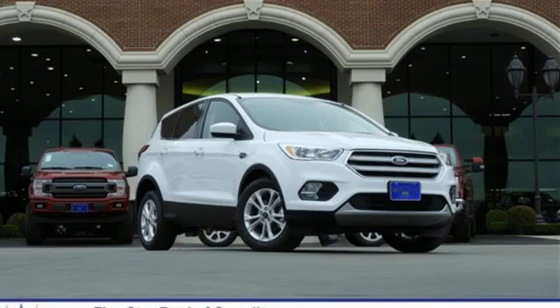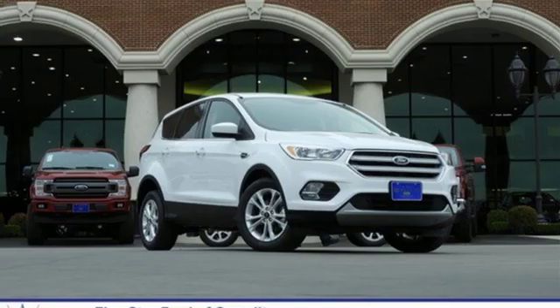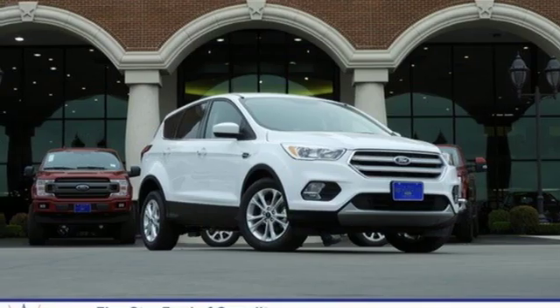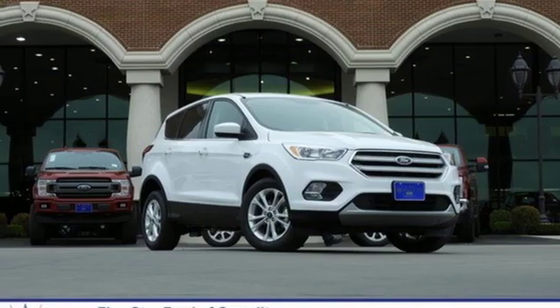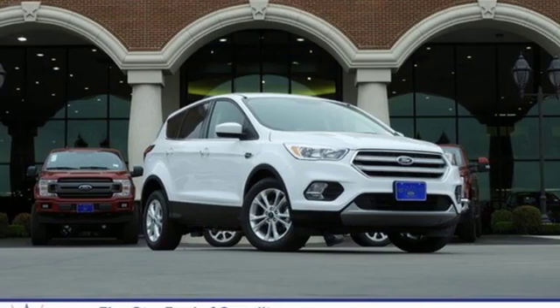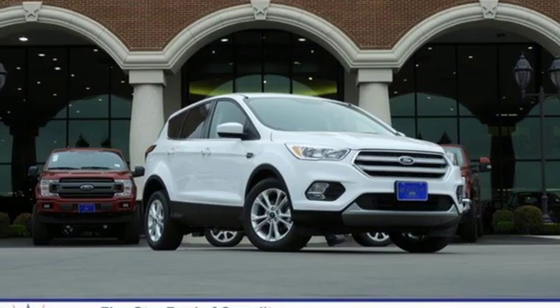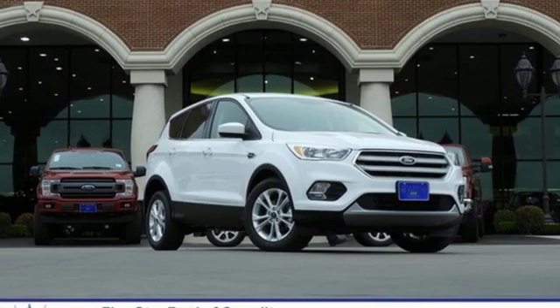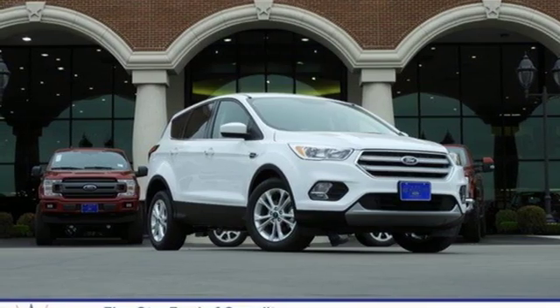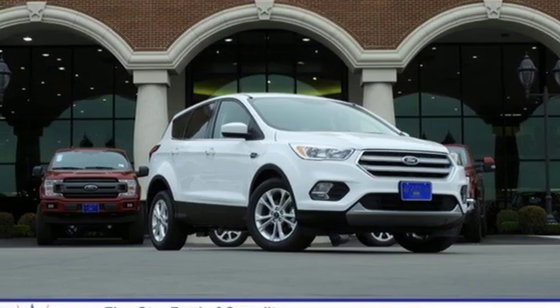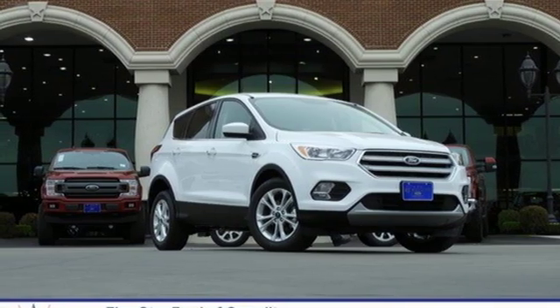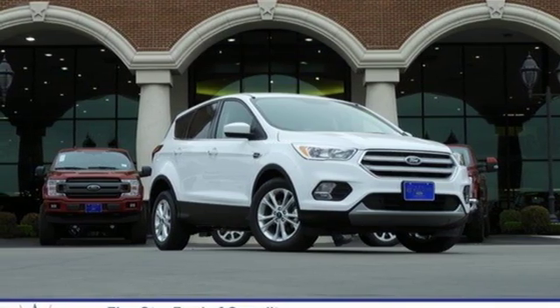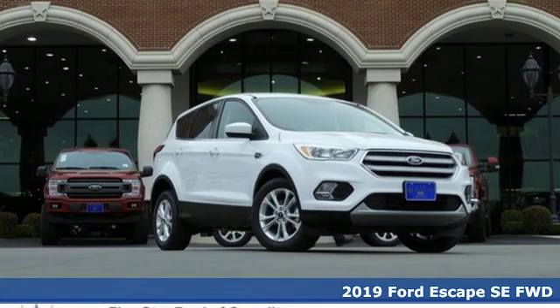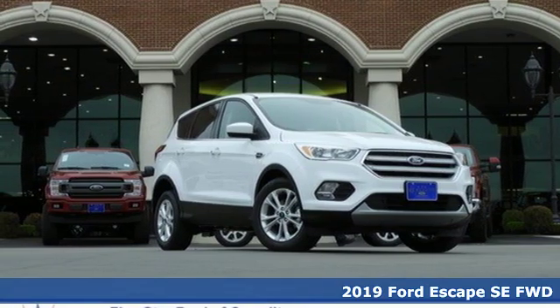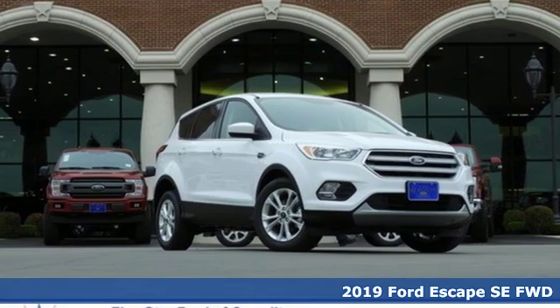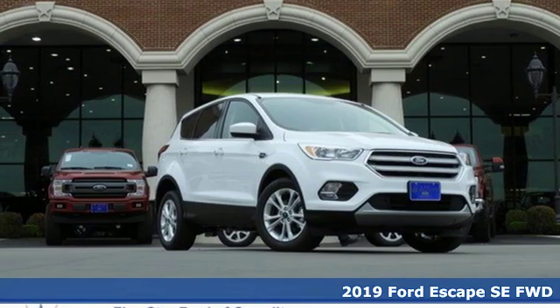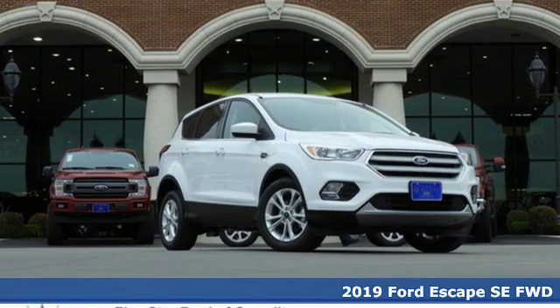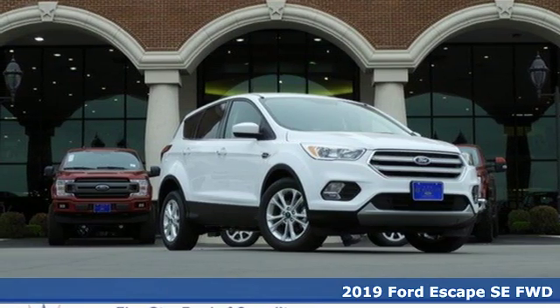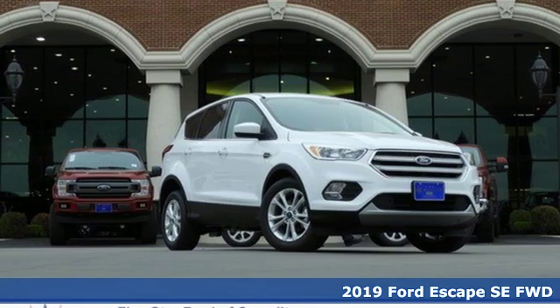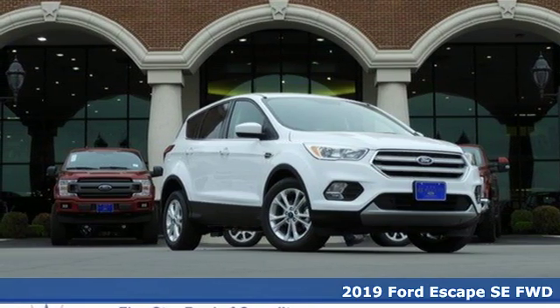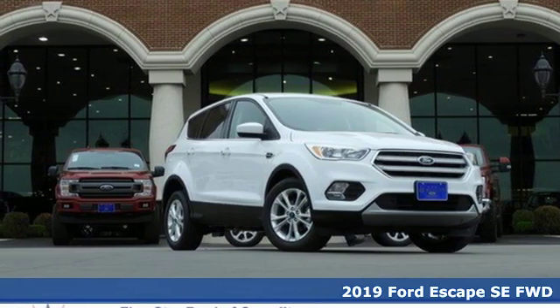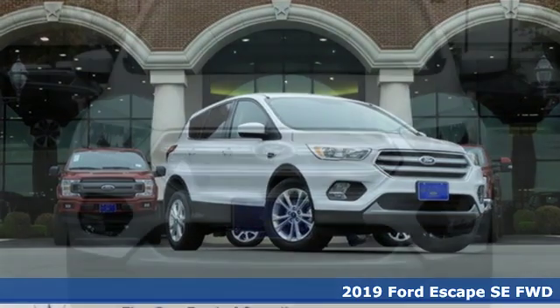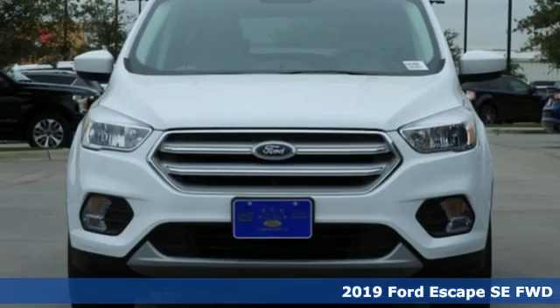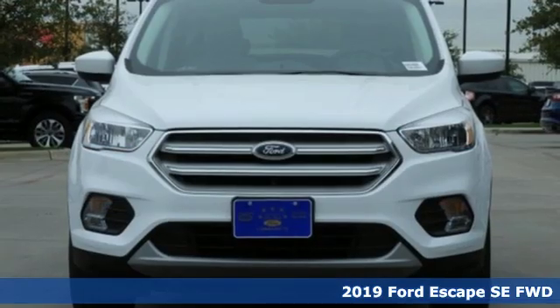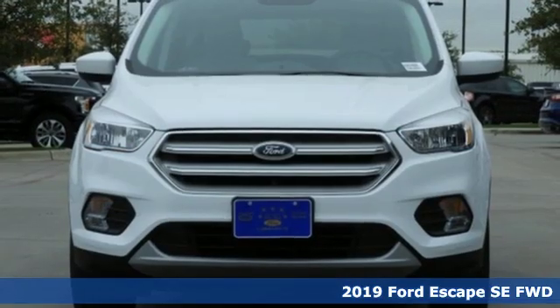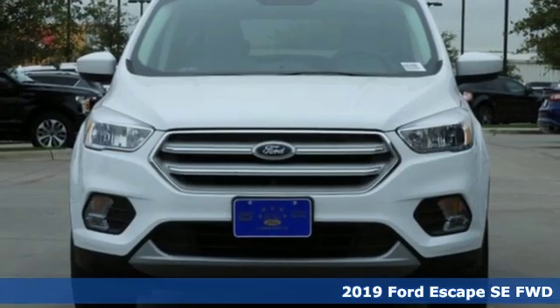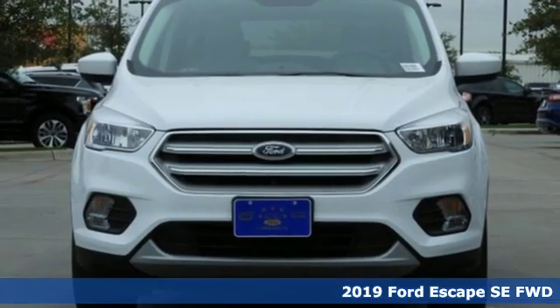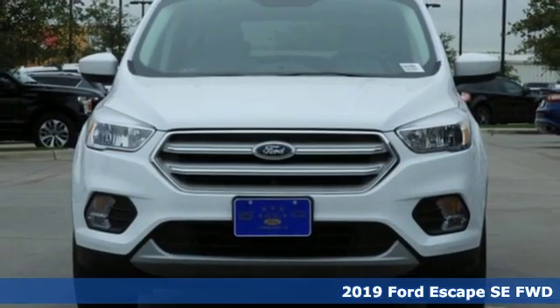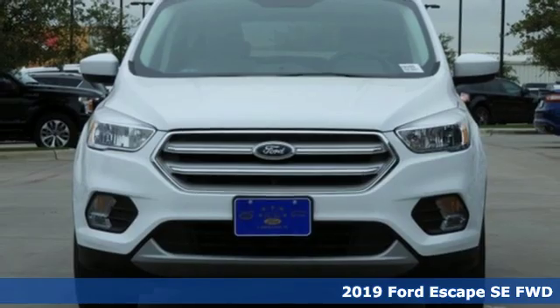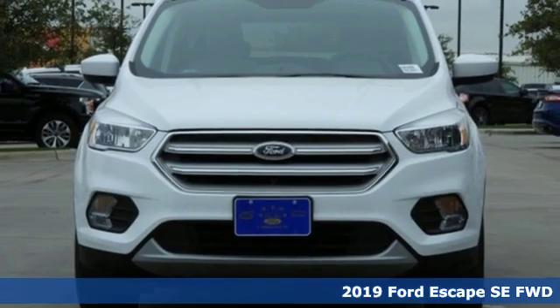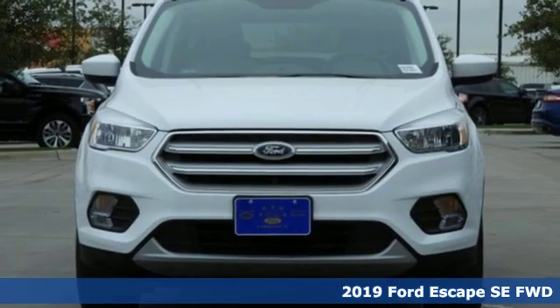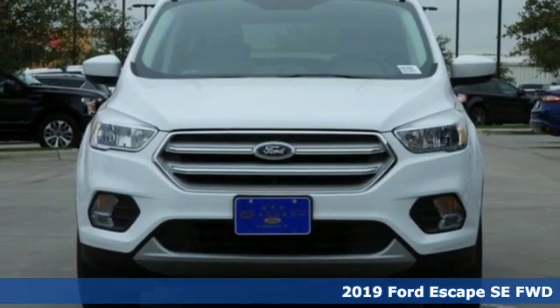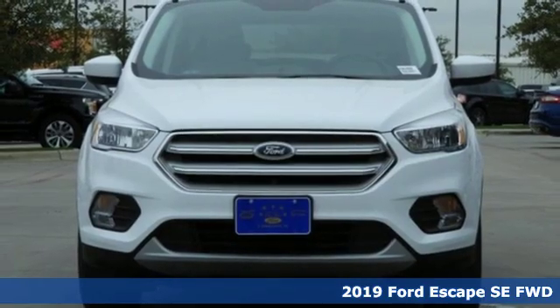Here's a new 2019 Ford Escape. Ford is America's best-selling vehicle brand.